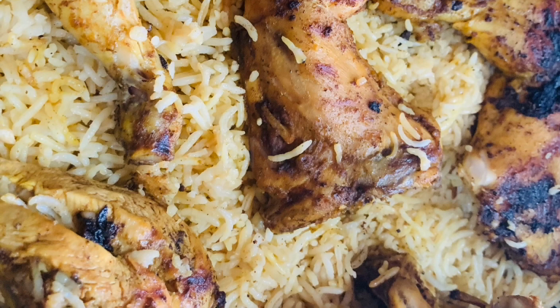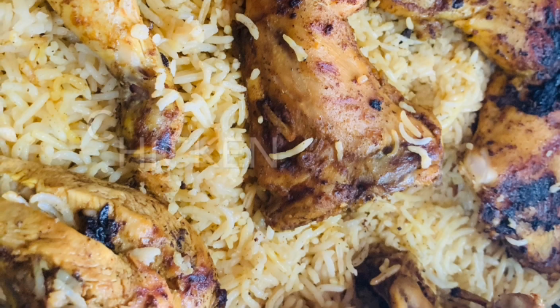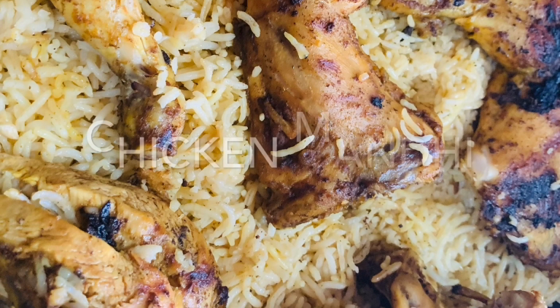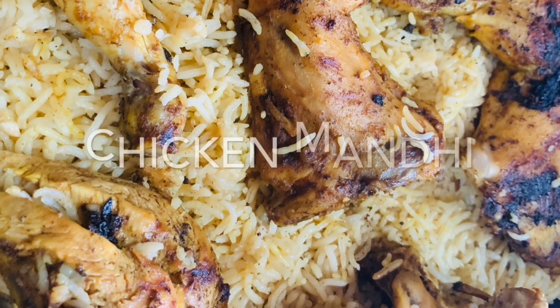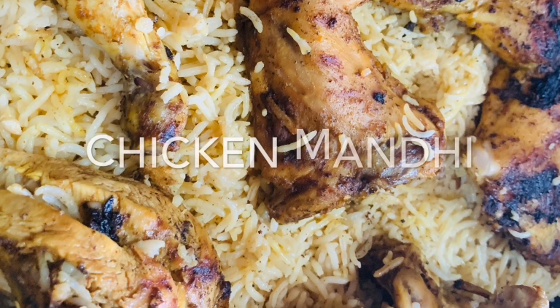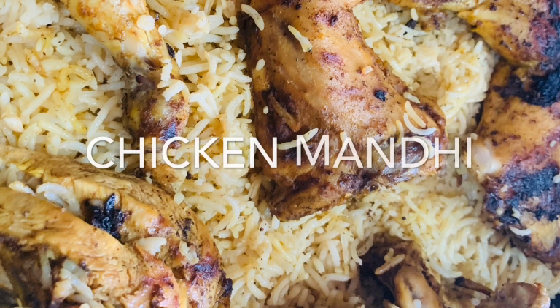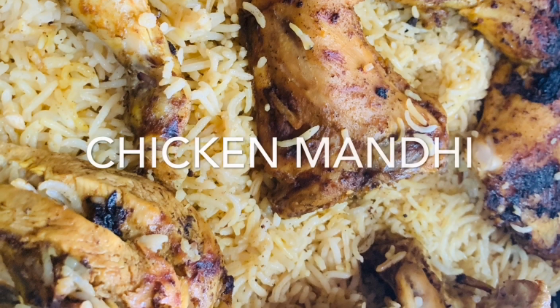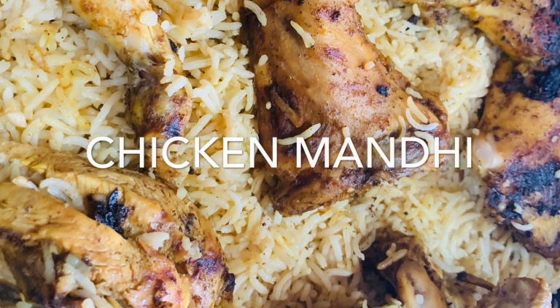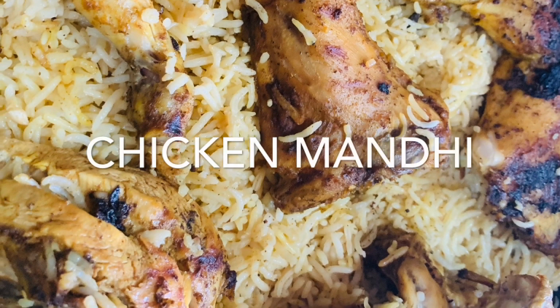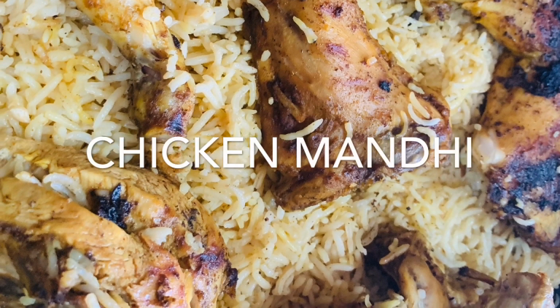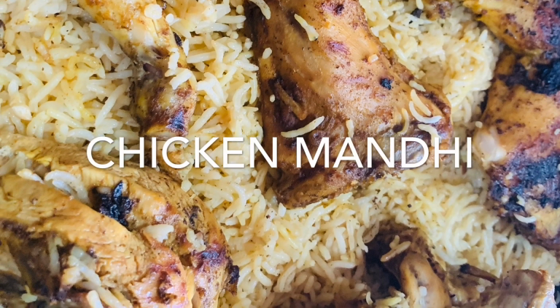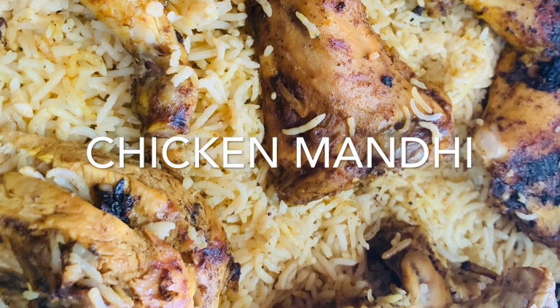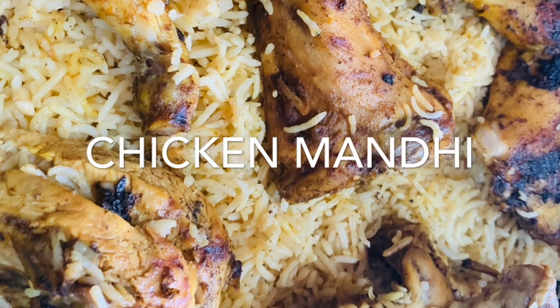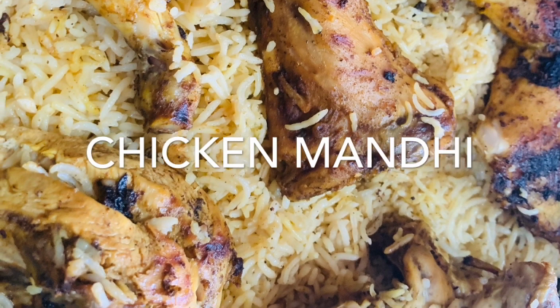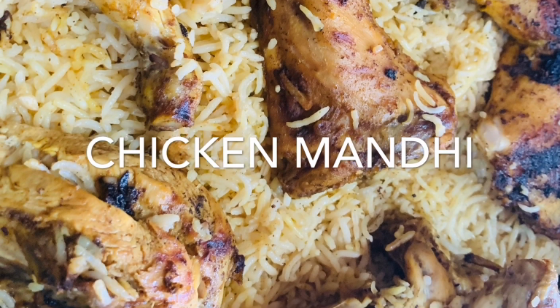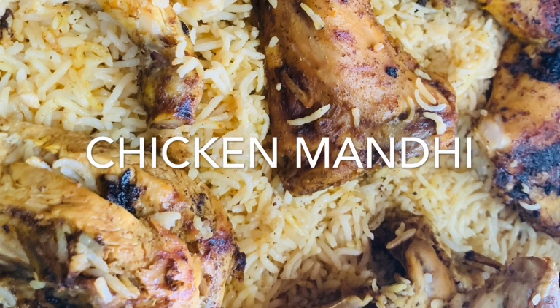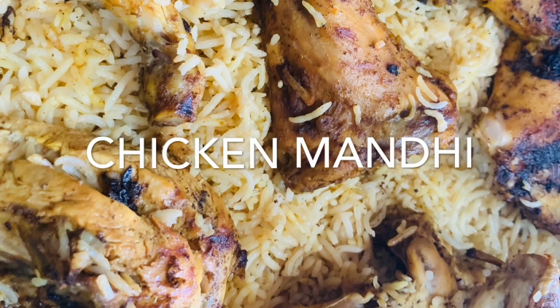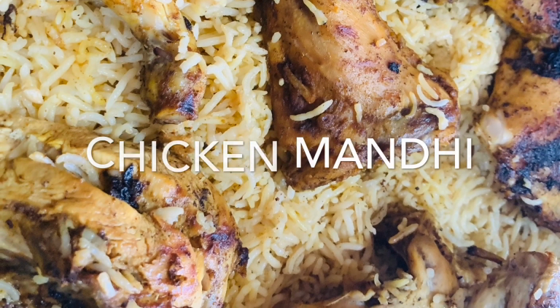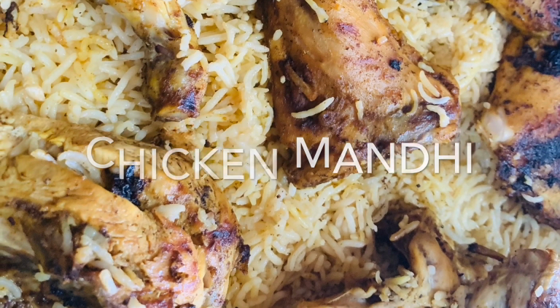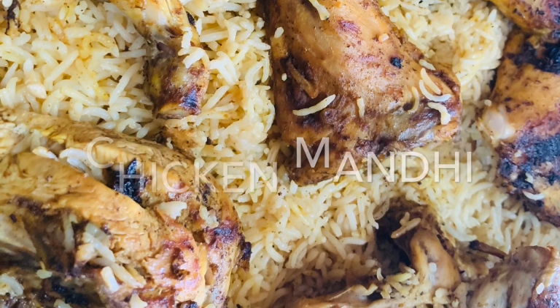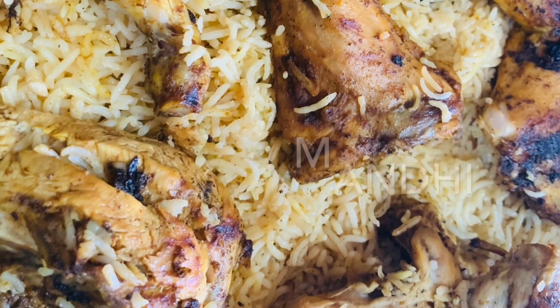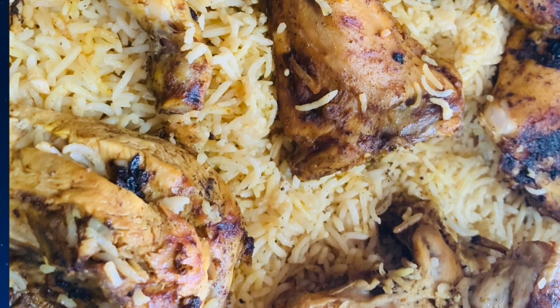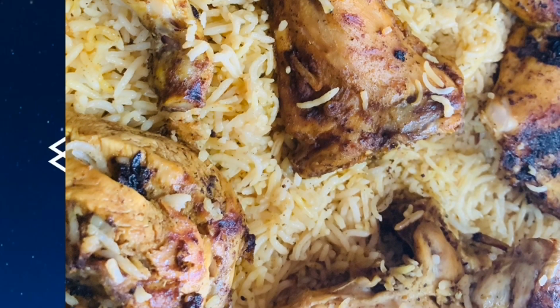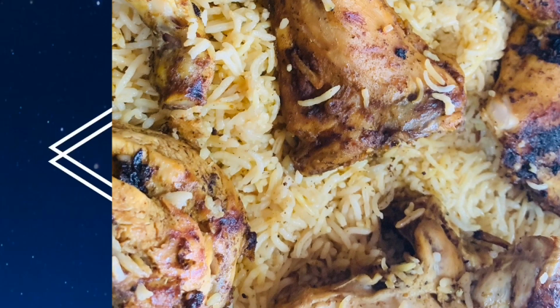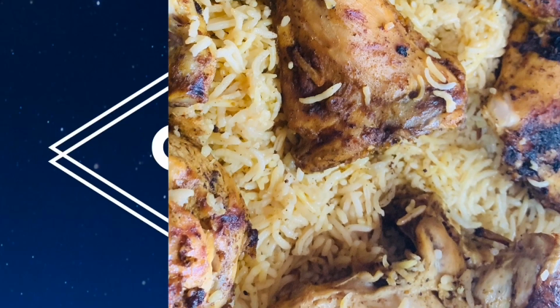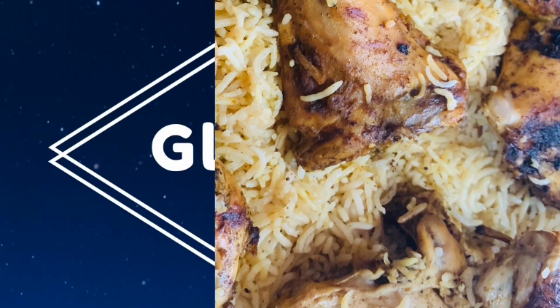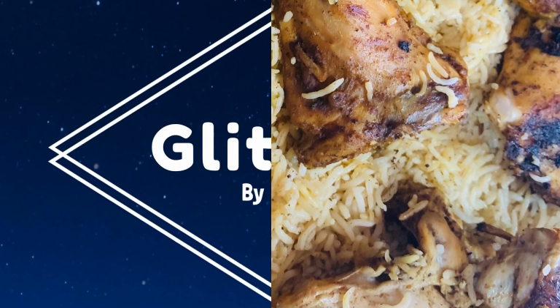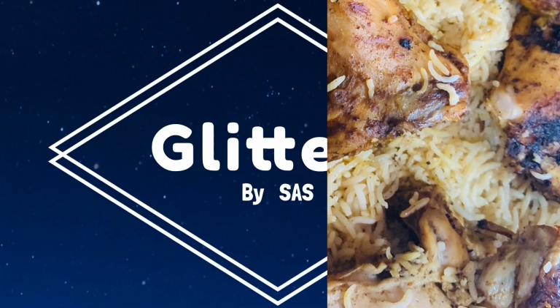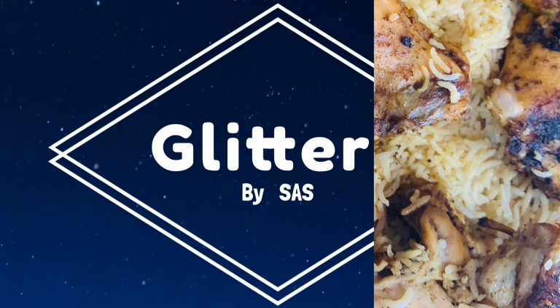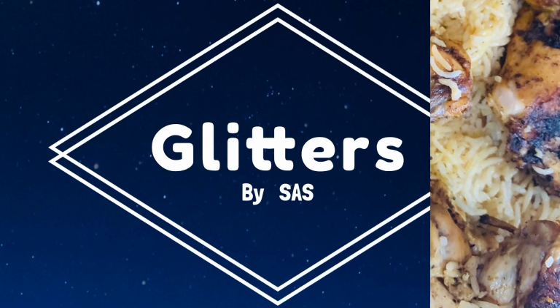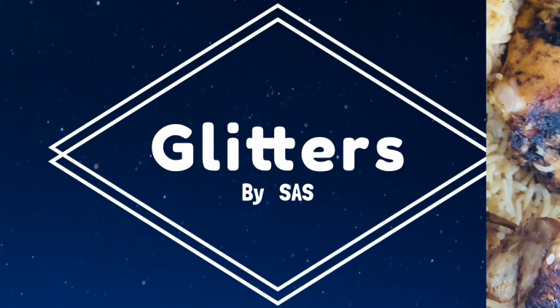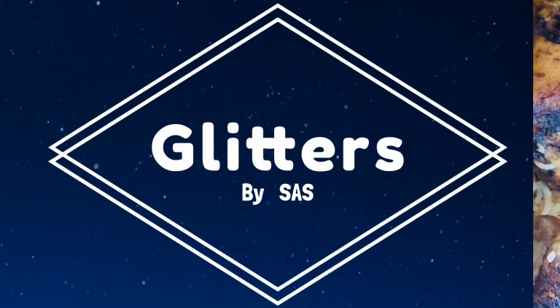Hello! Welcome back to Glitters. I am sharing this Chicken Mandi recipe.